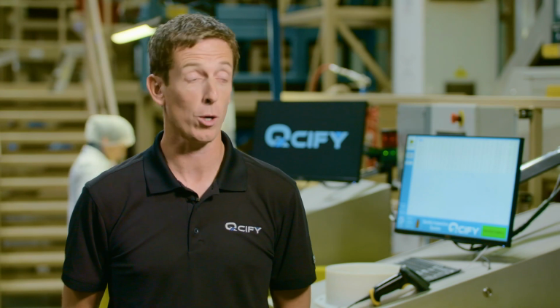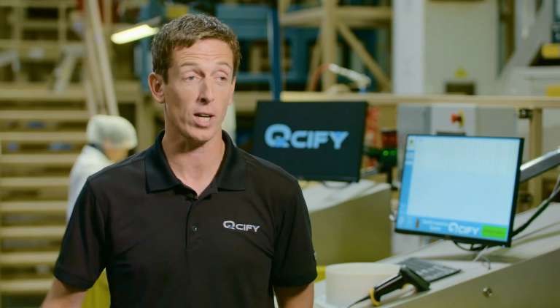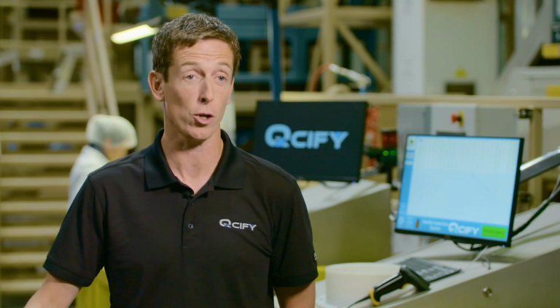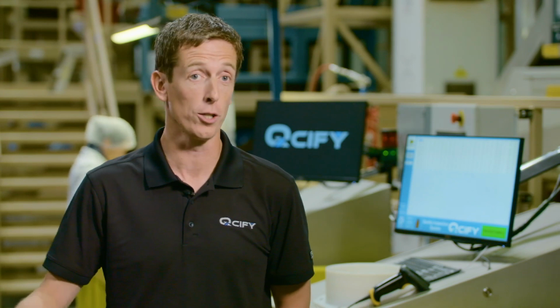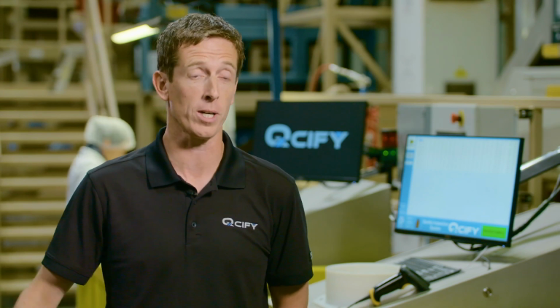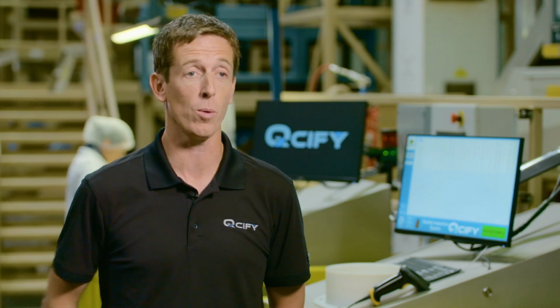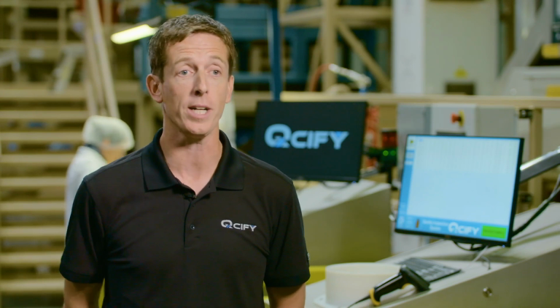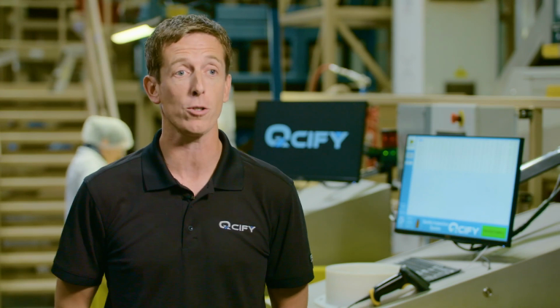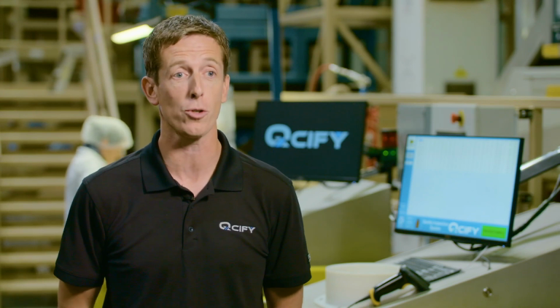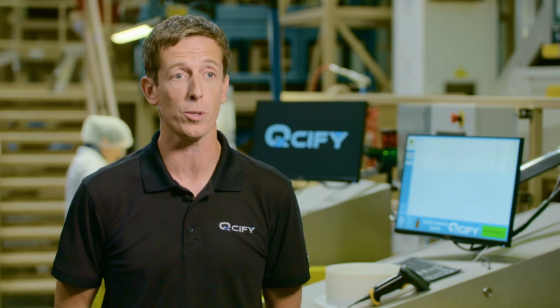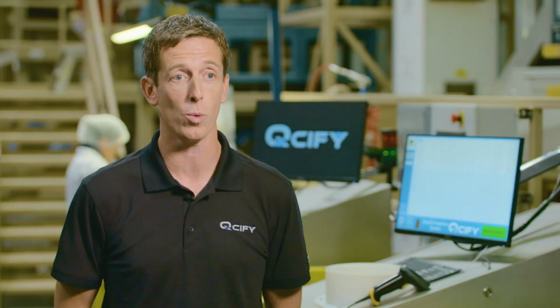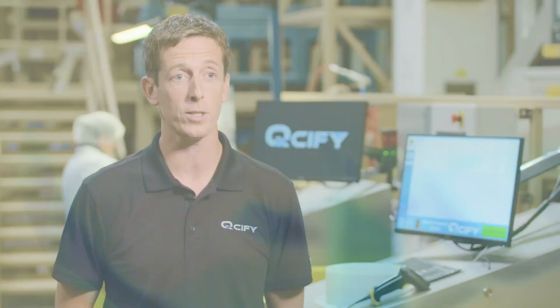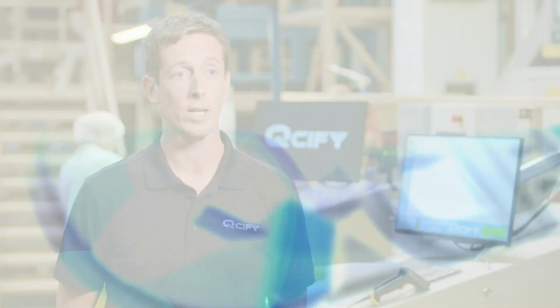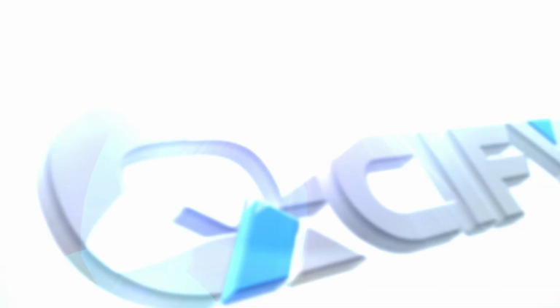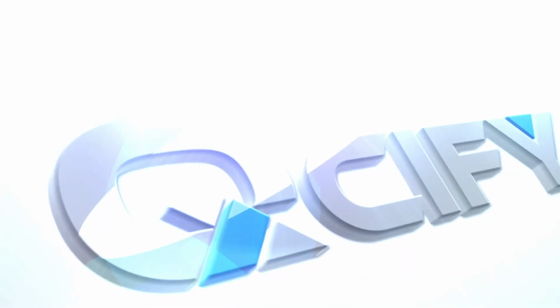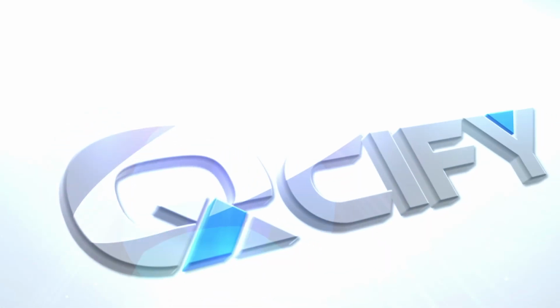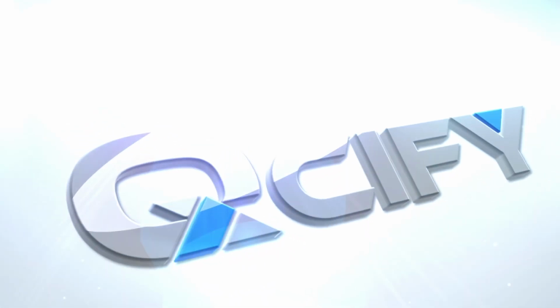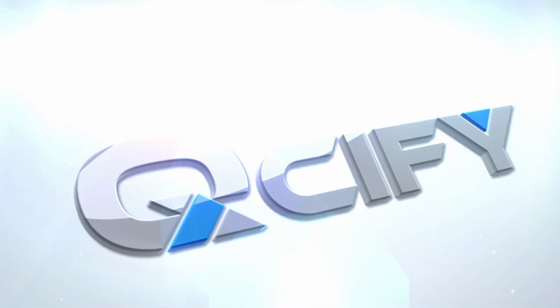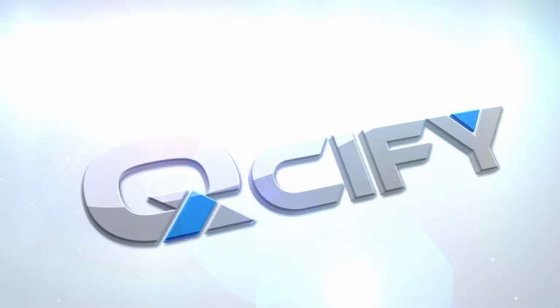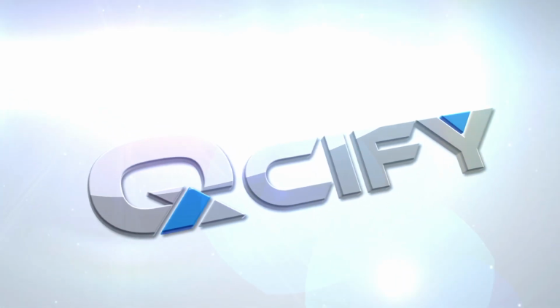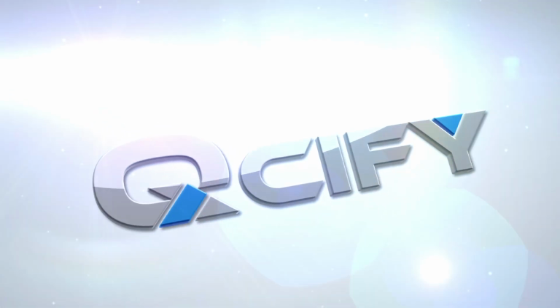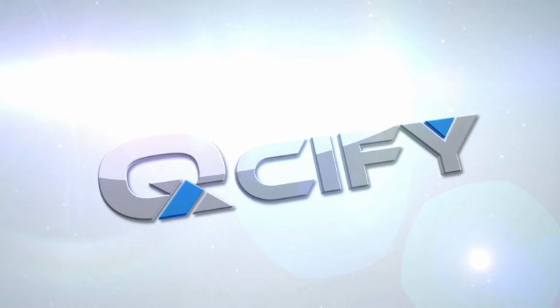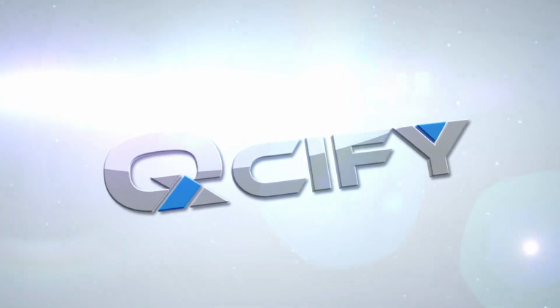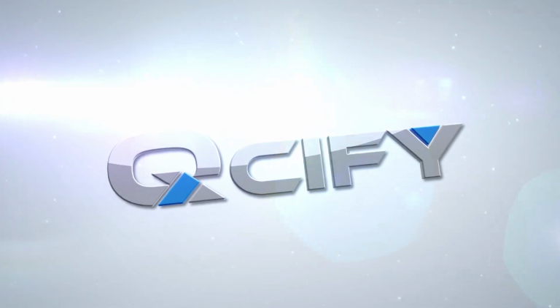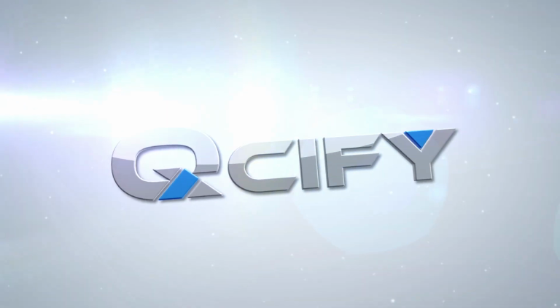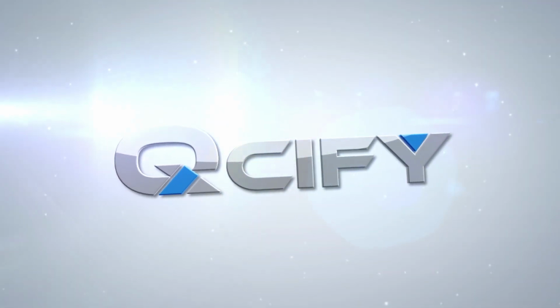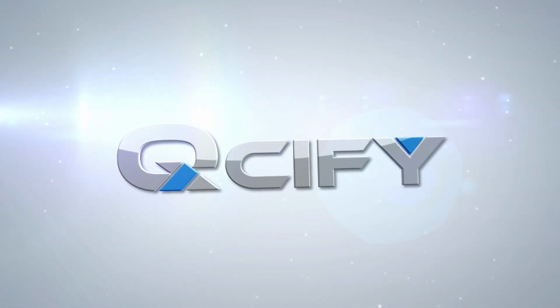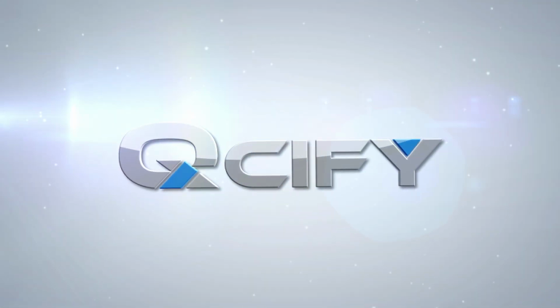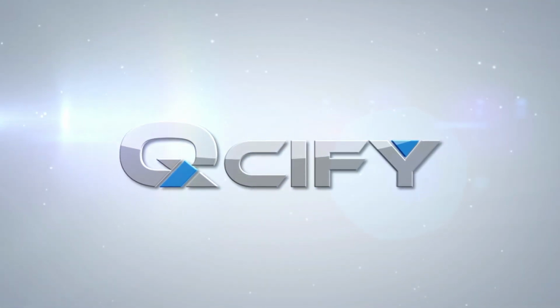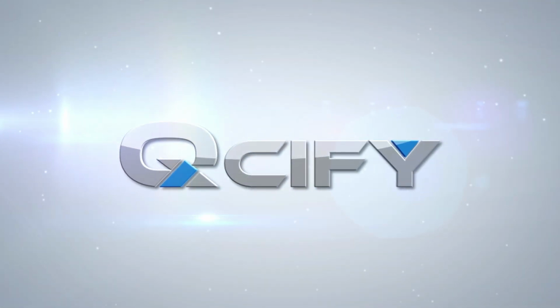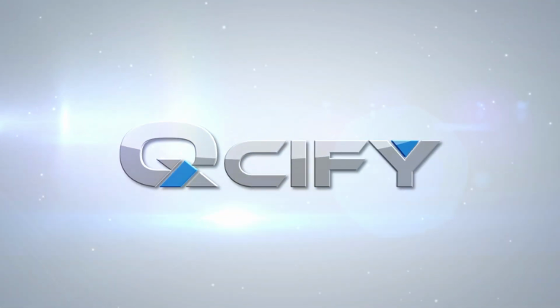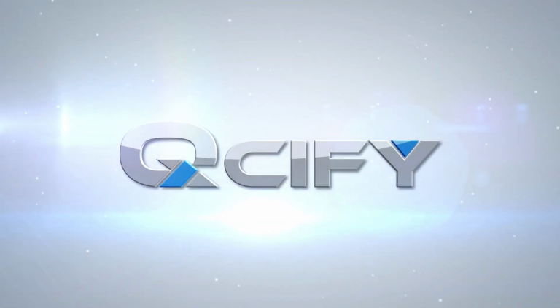Because that's ultimately what end consumers want. For more information, visit Qsify.com.